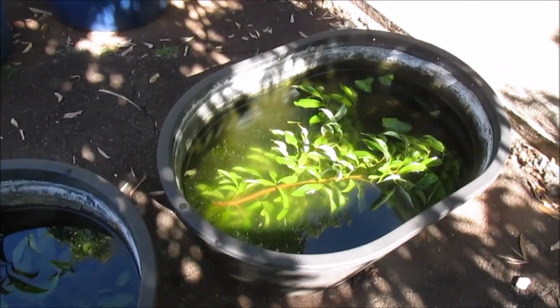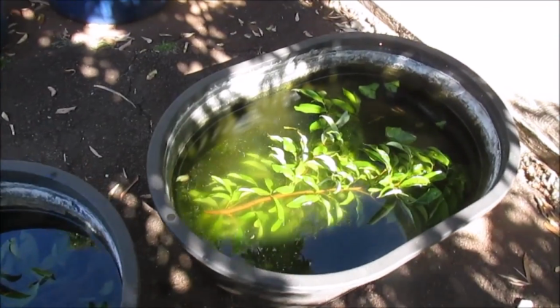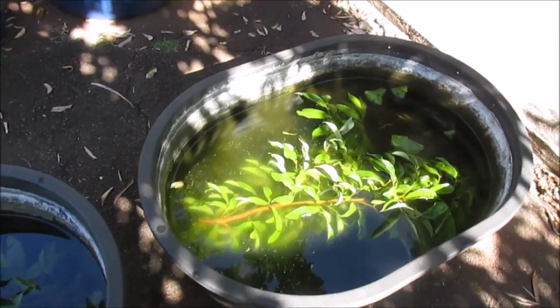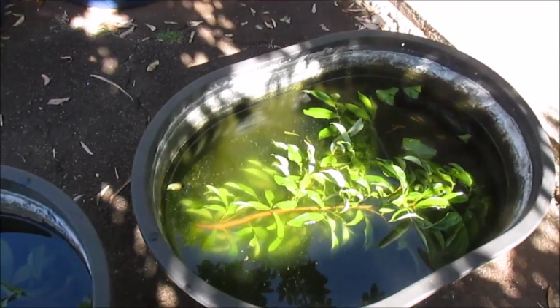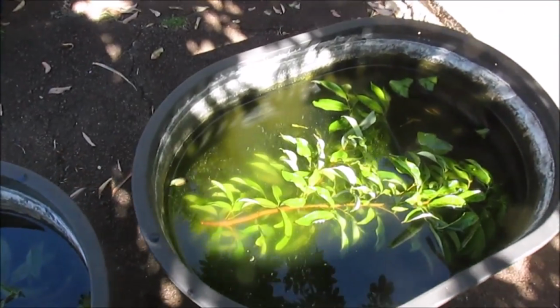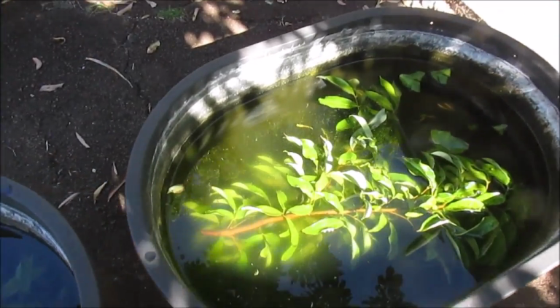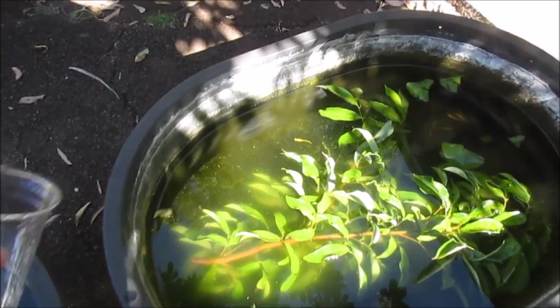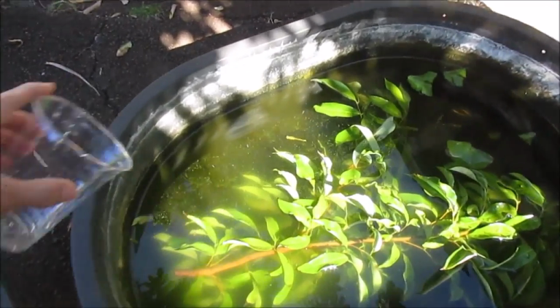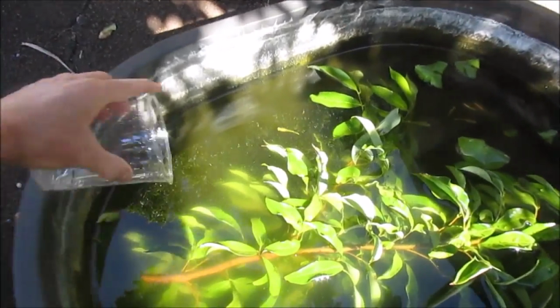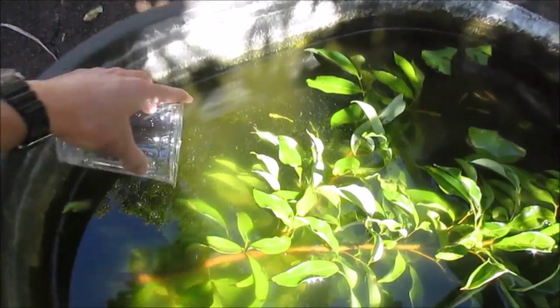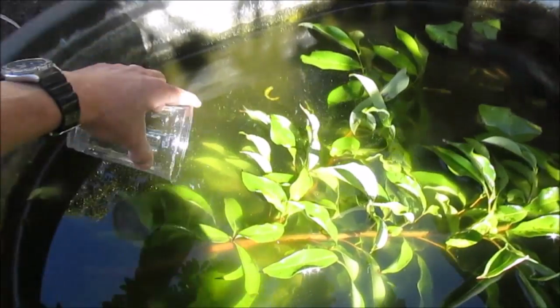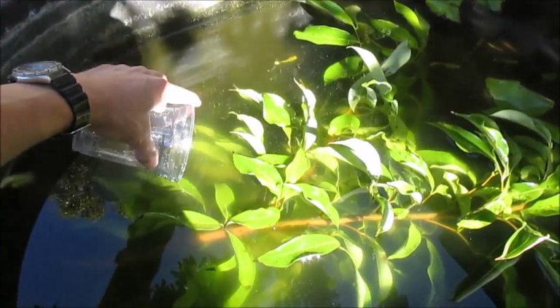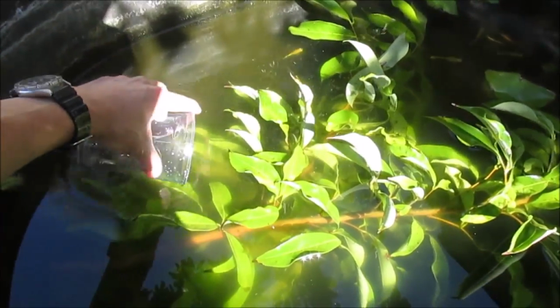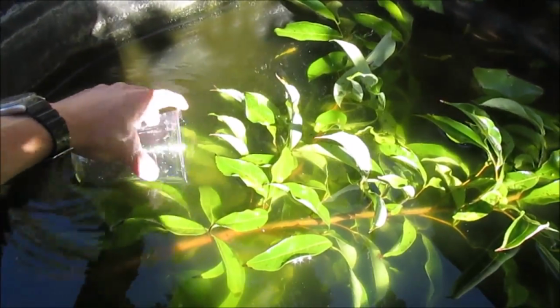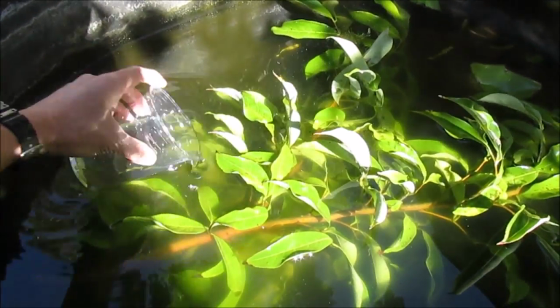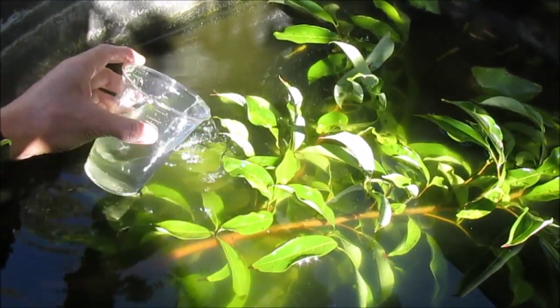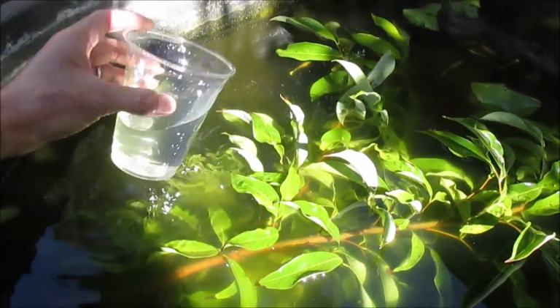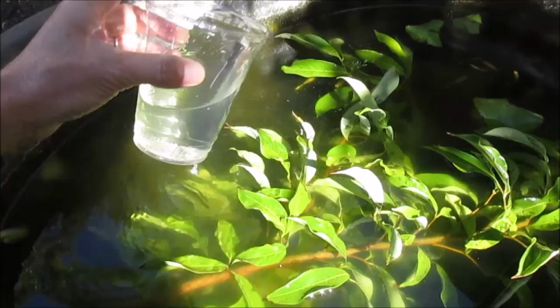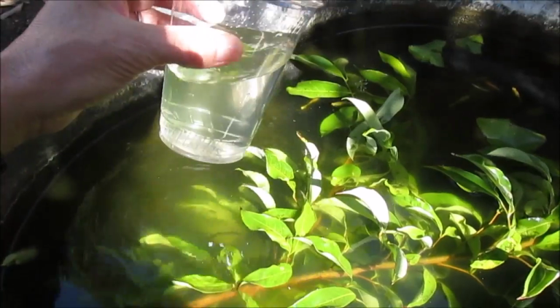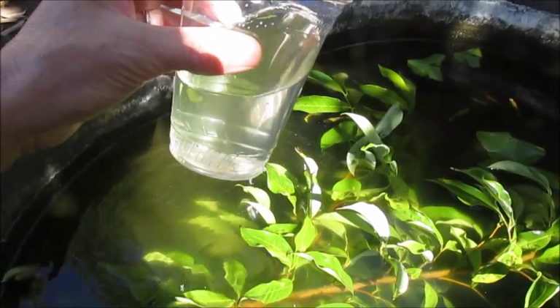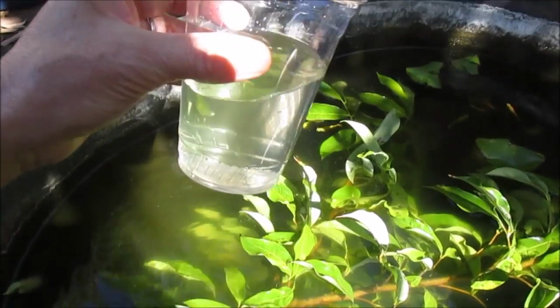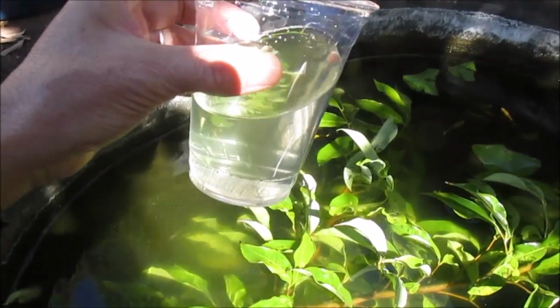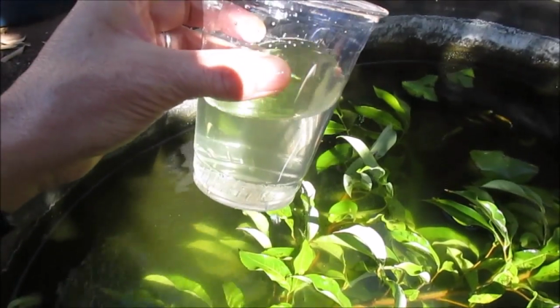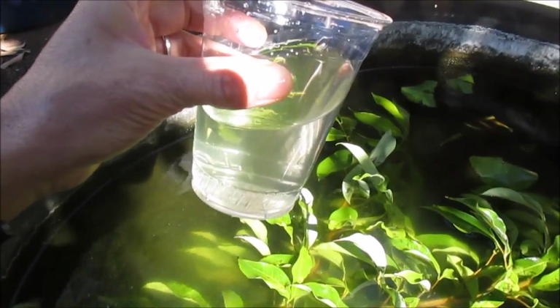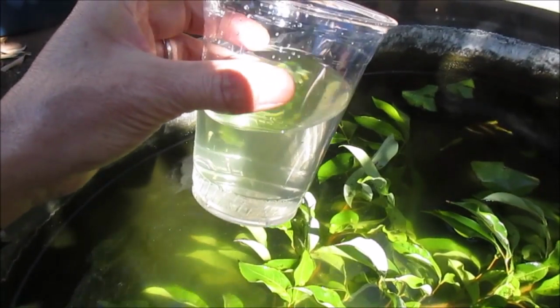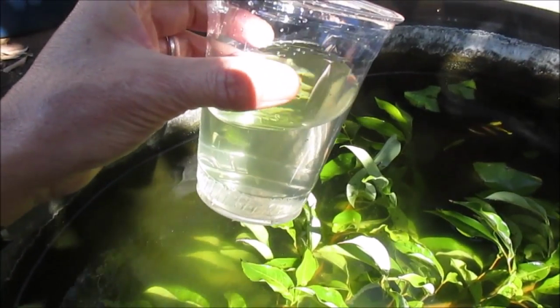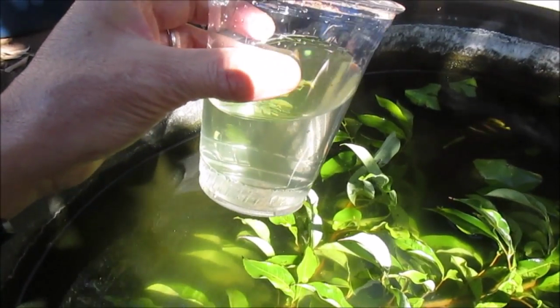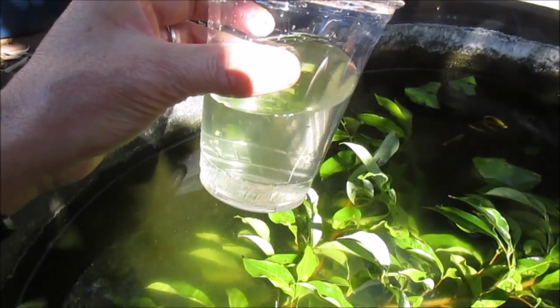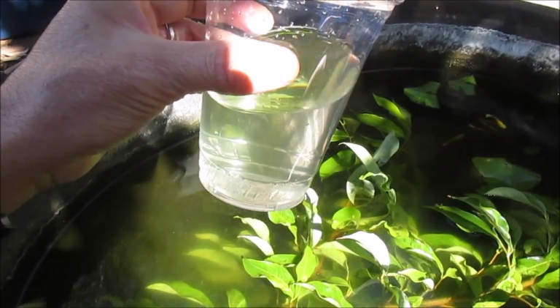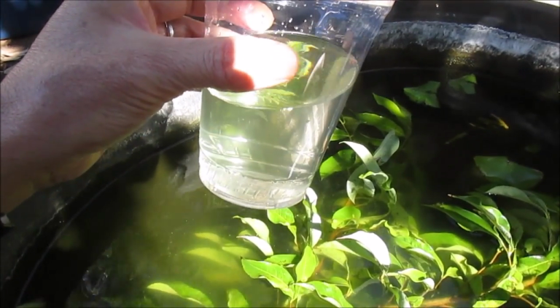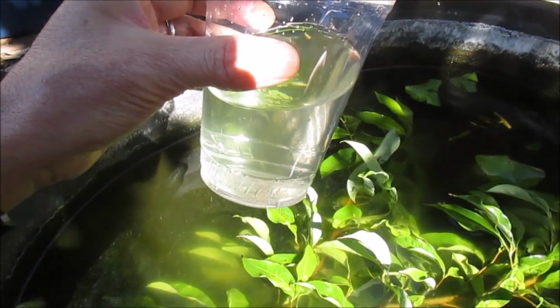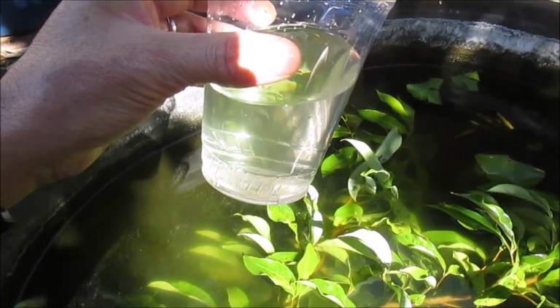Sometimes I feed green water, and about this much is what I've been putting into the bottles.